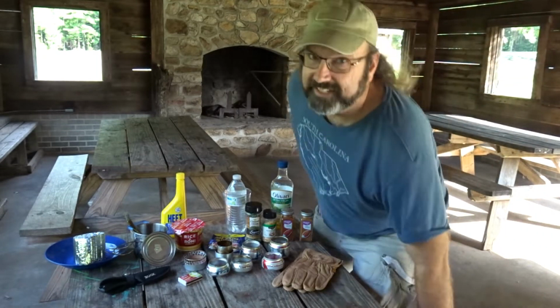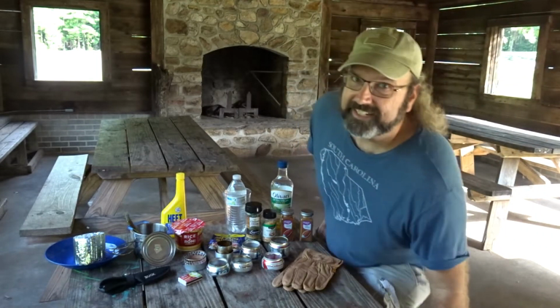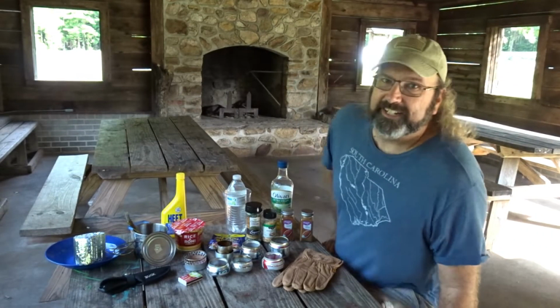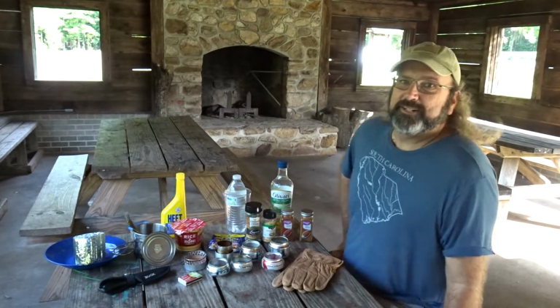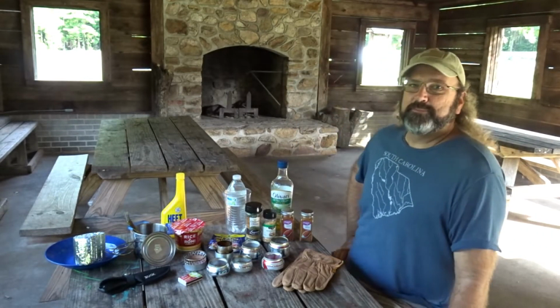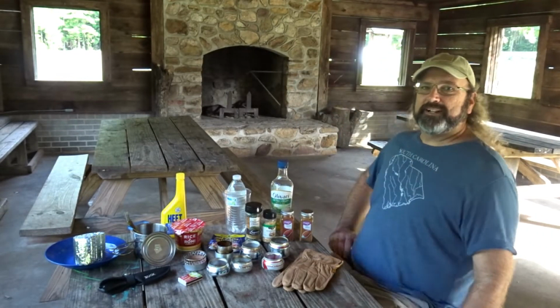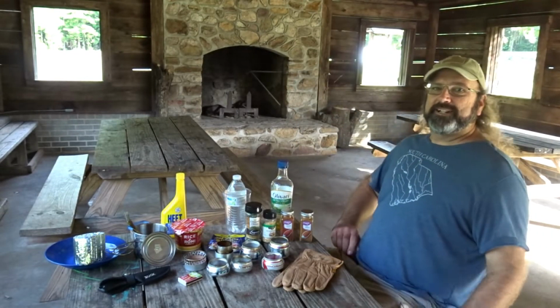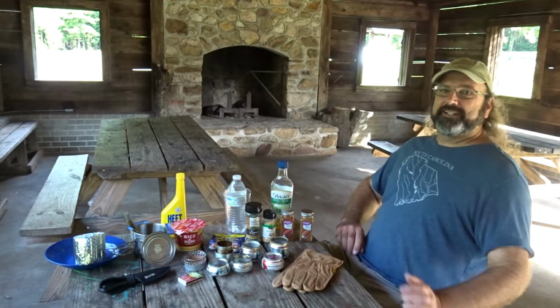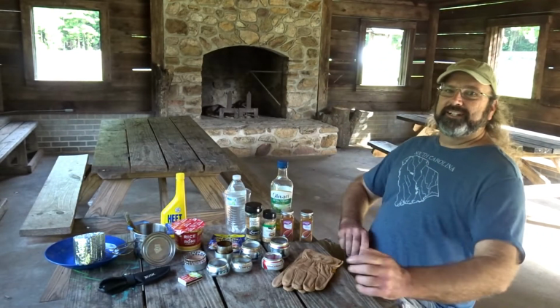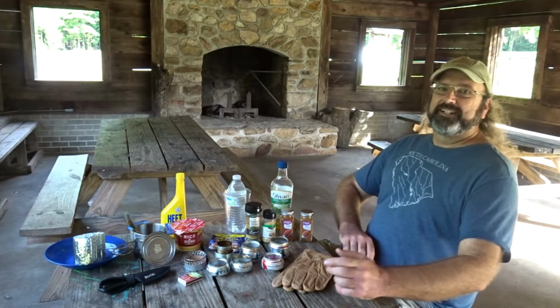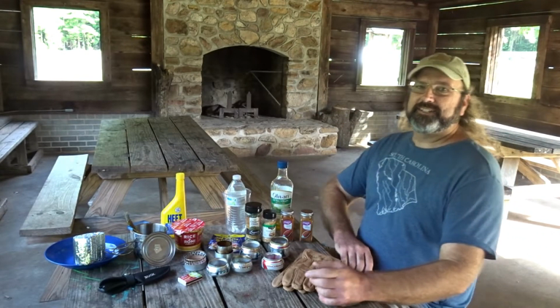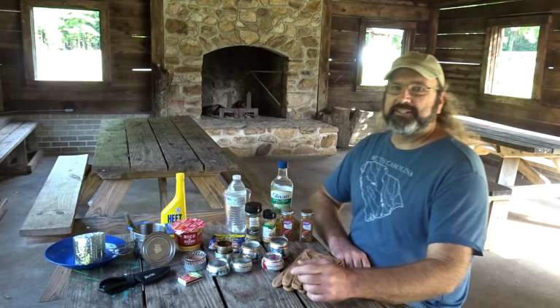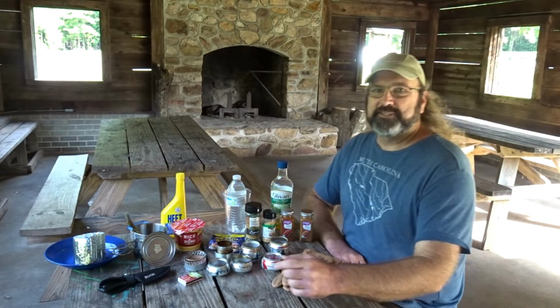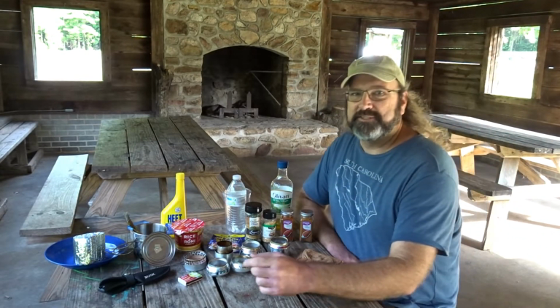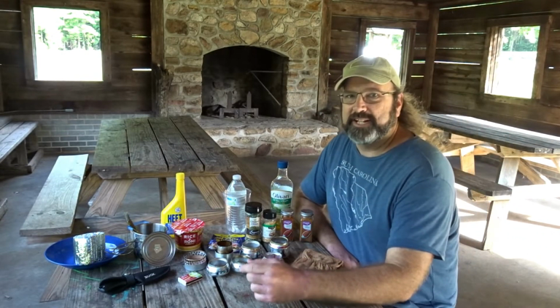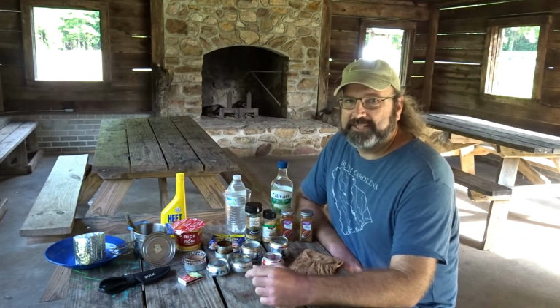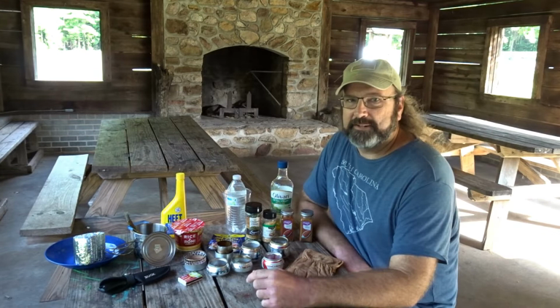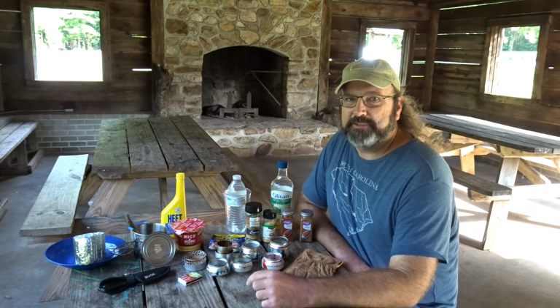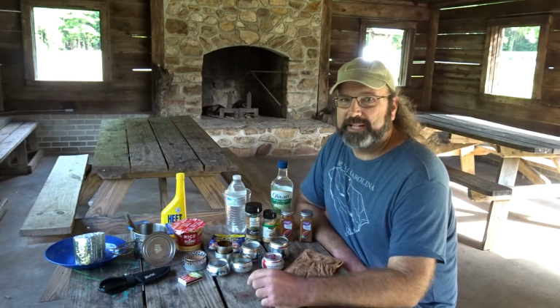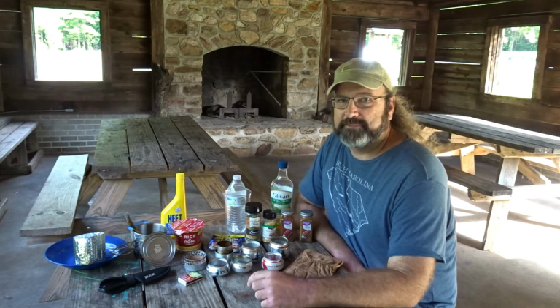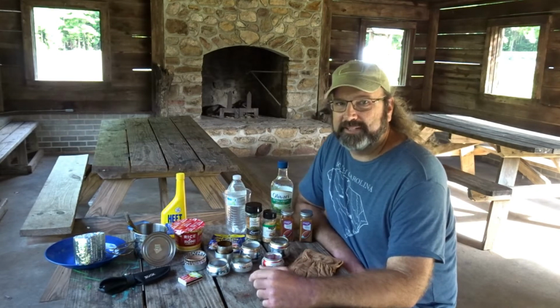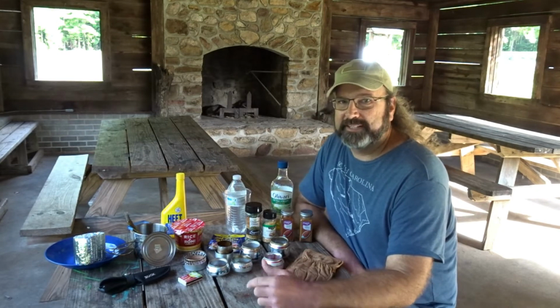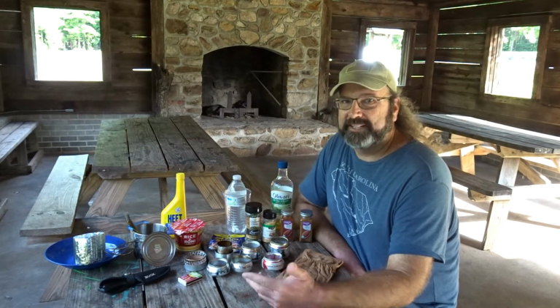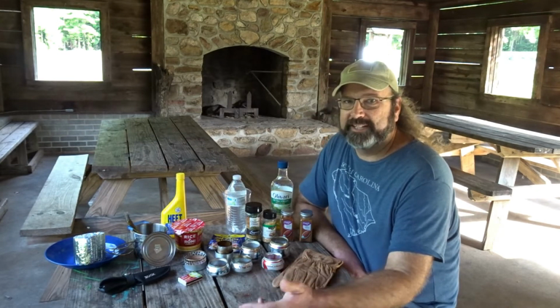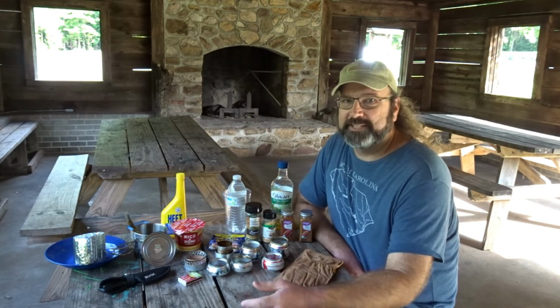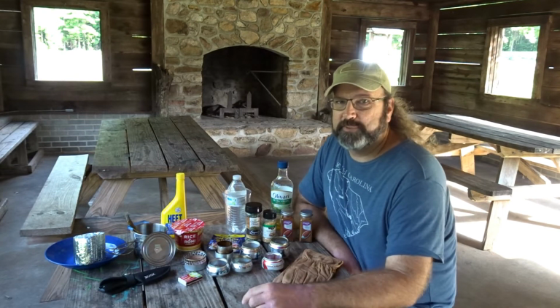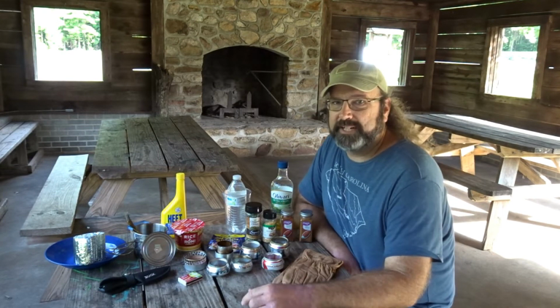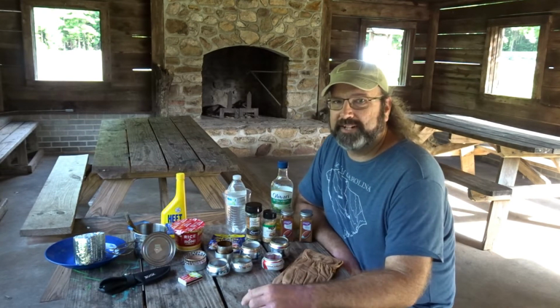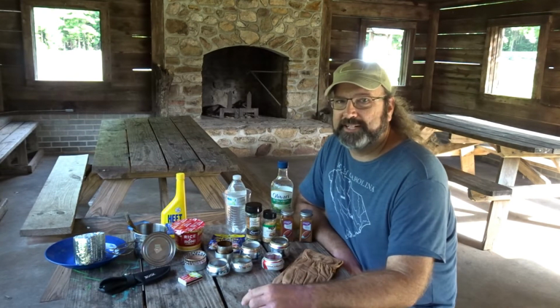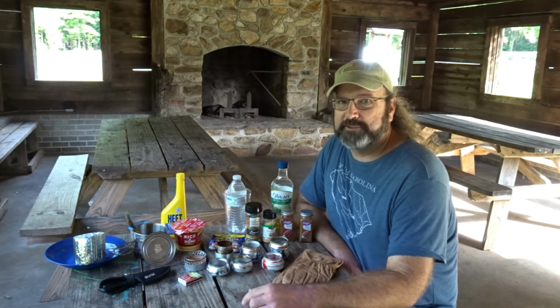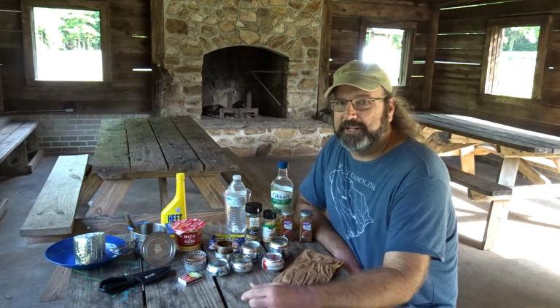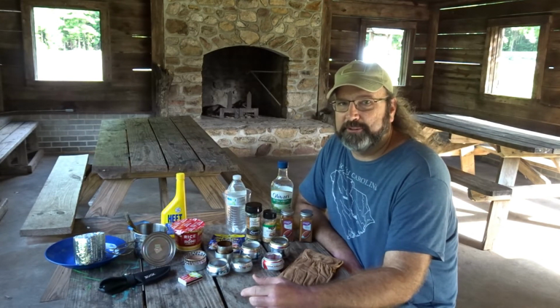Hey y'all, Baird here. Look here, it's Tuesday, it's time for some camp cooking, and this week I've got an experiment.